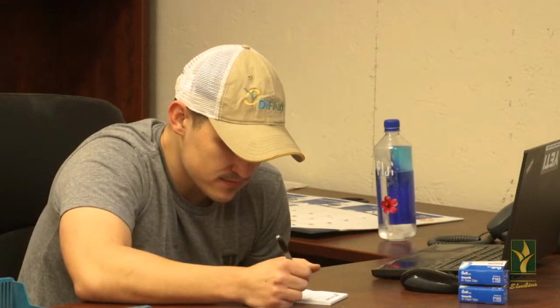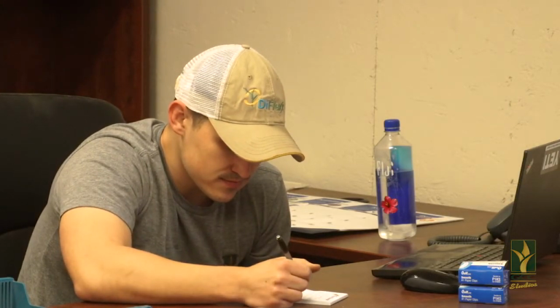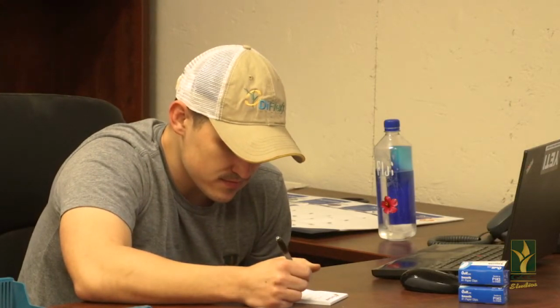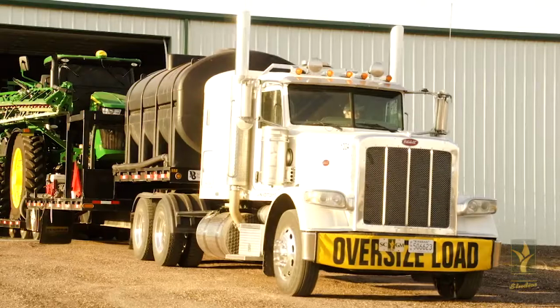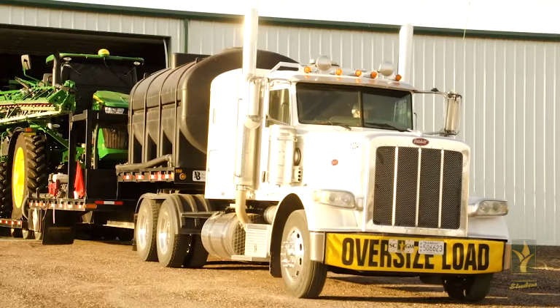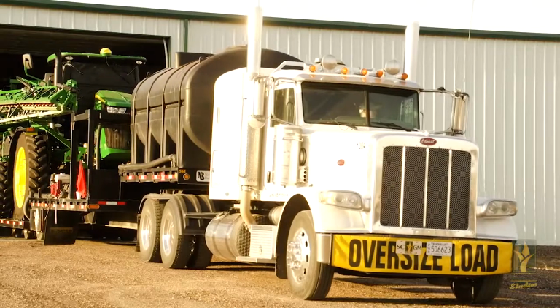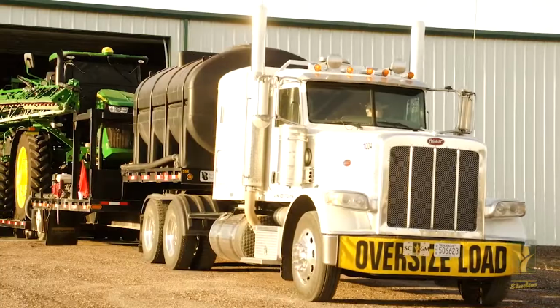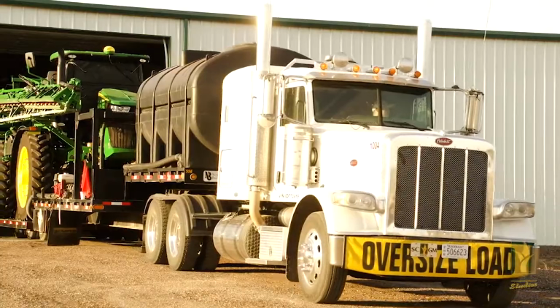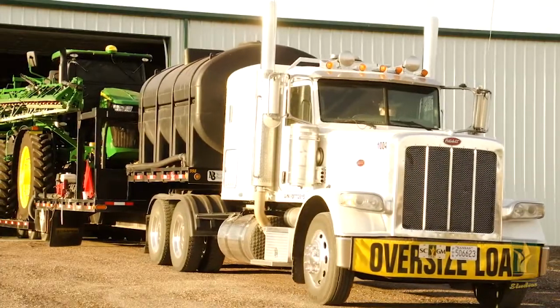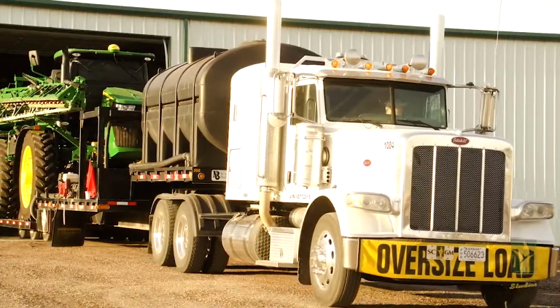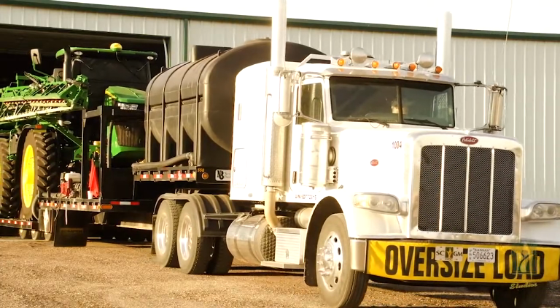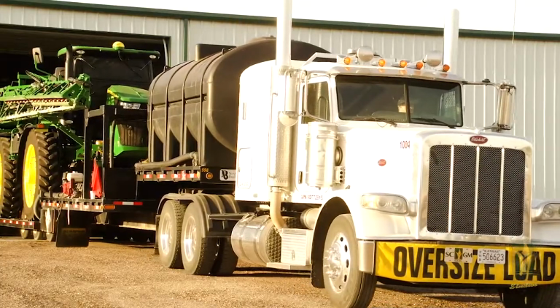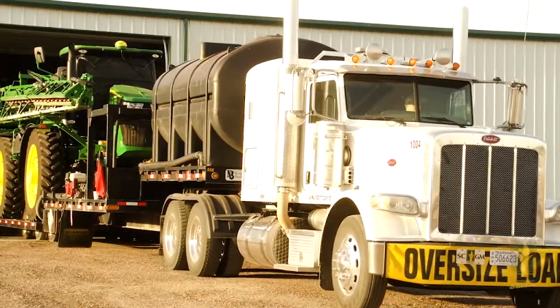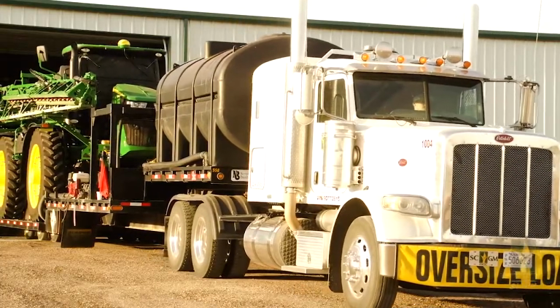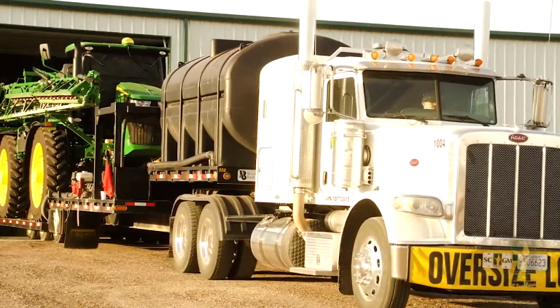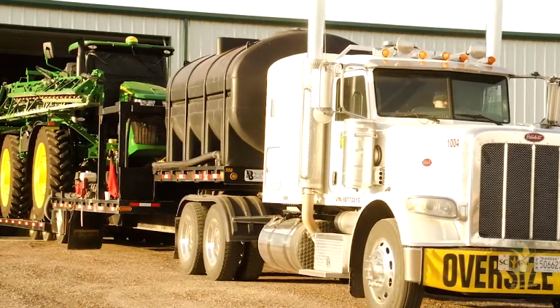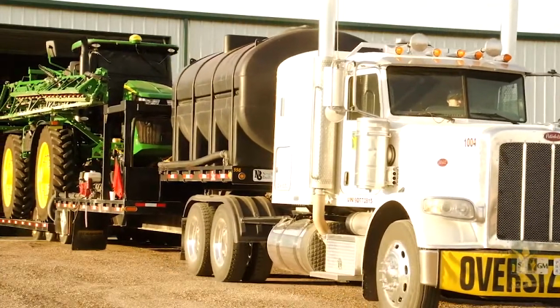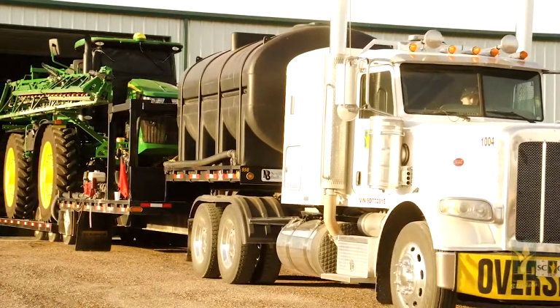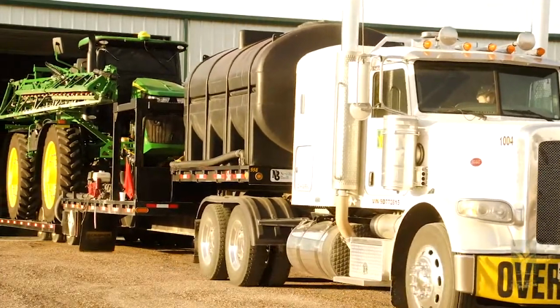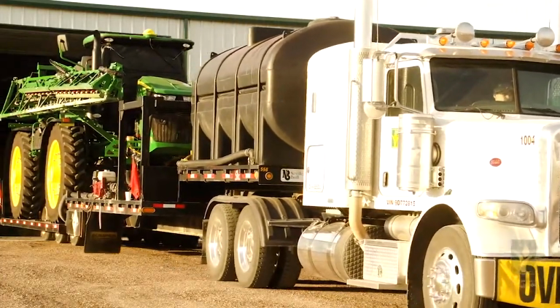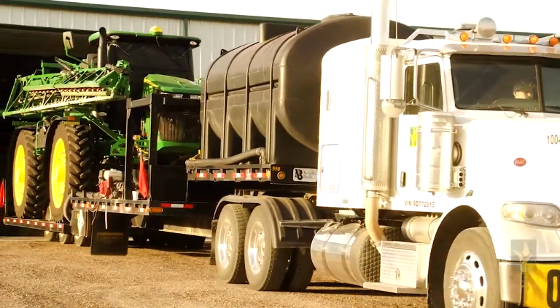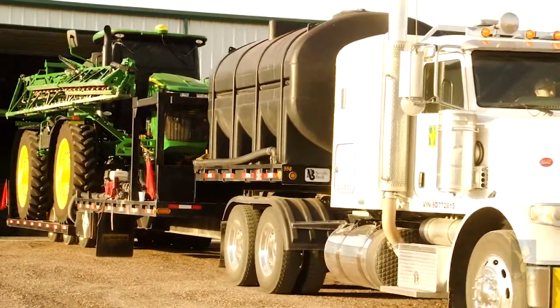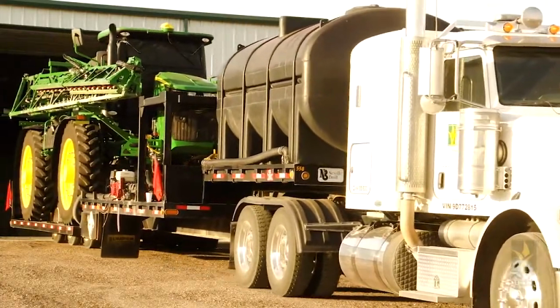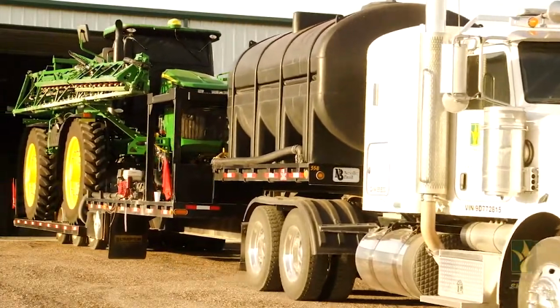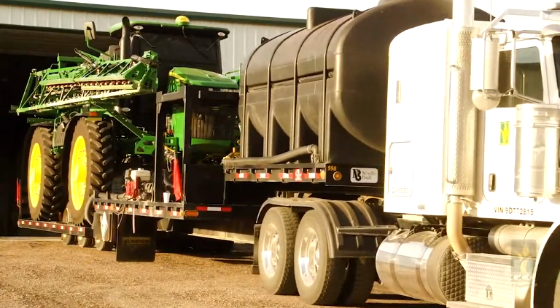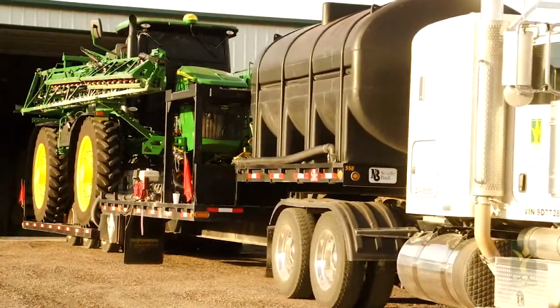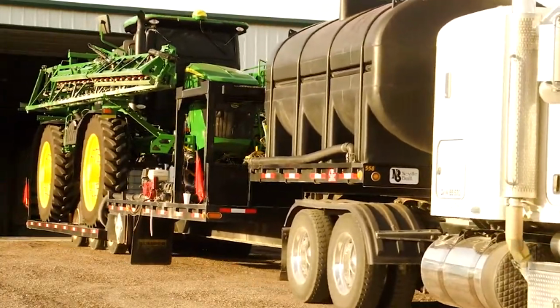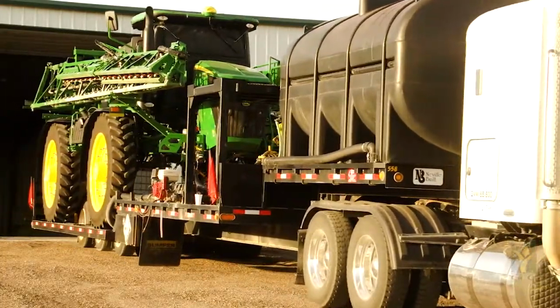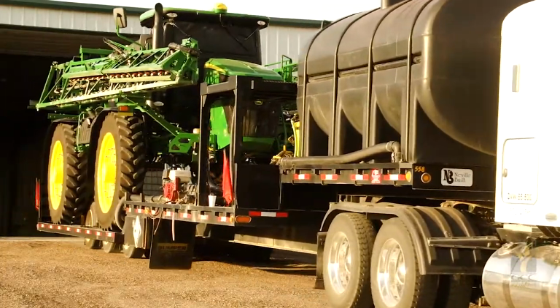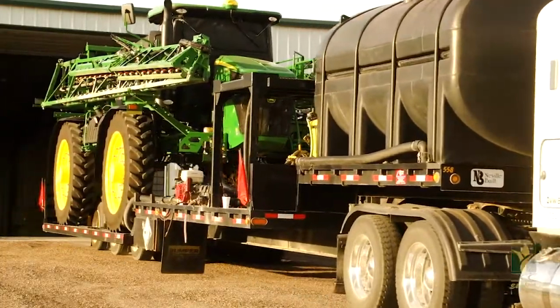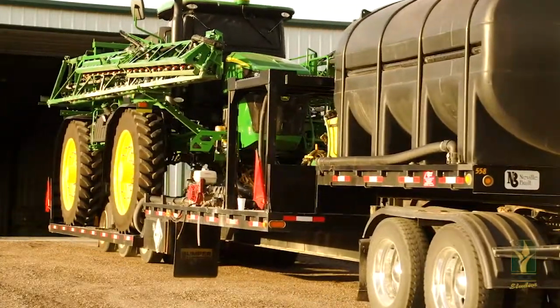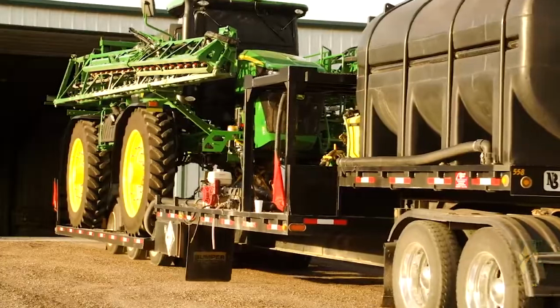We can typically see products starting to move as early as February, but our busiest season is in May when corn planting happens.